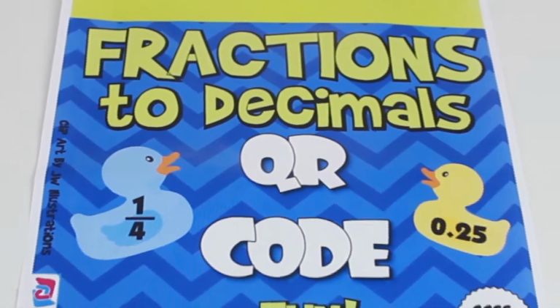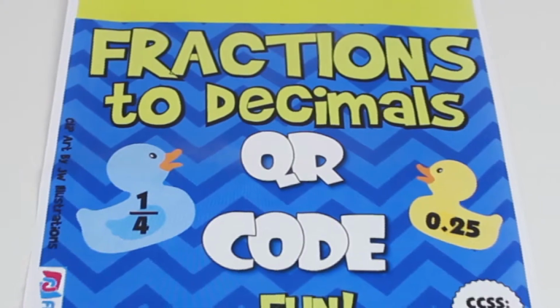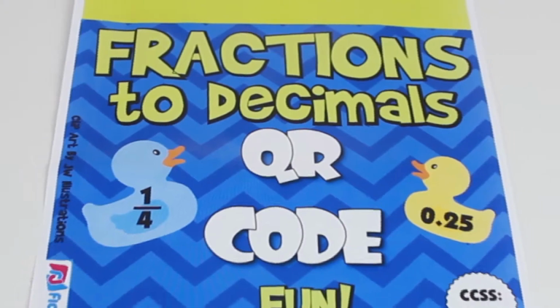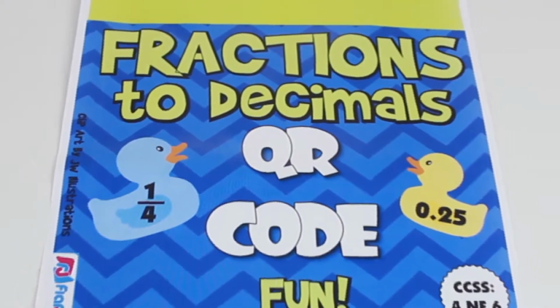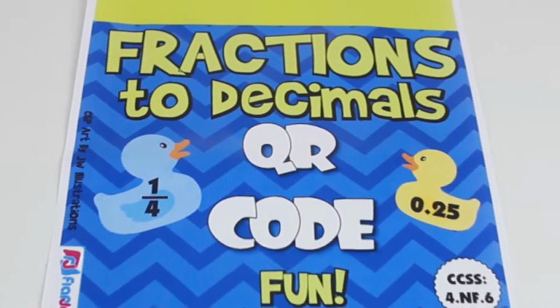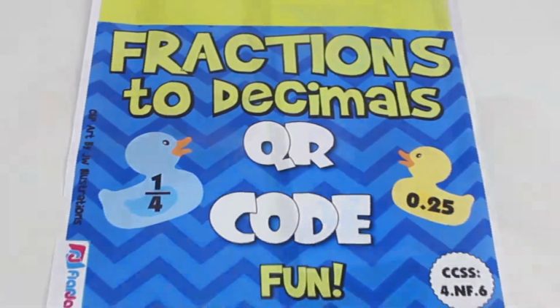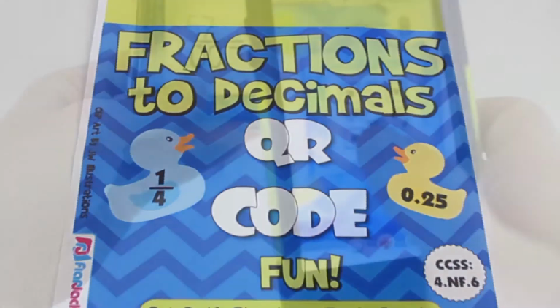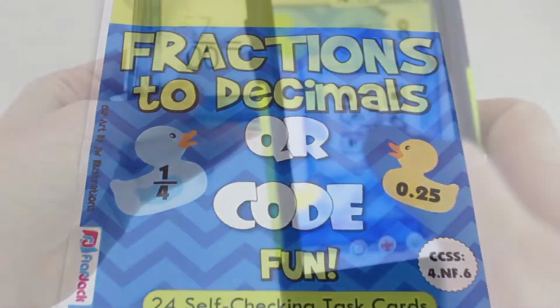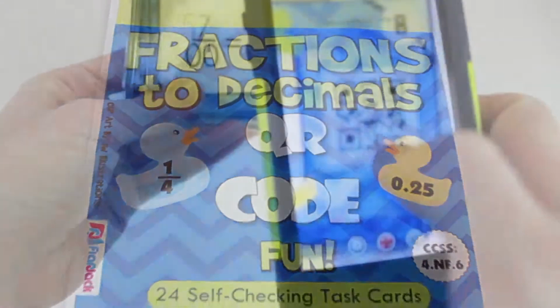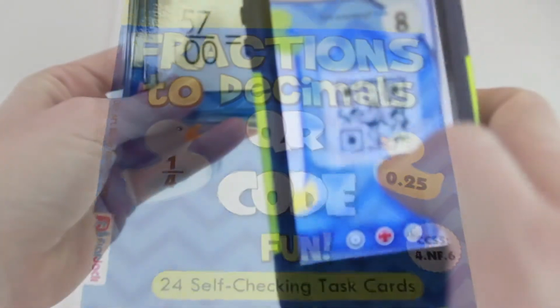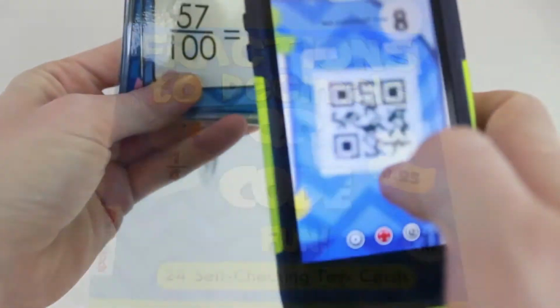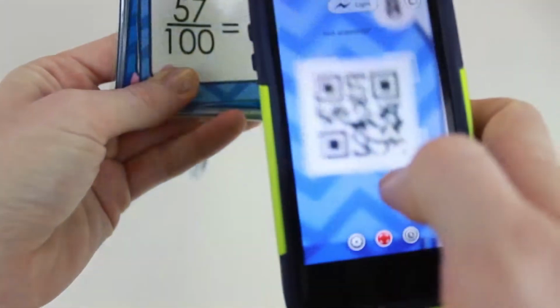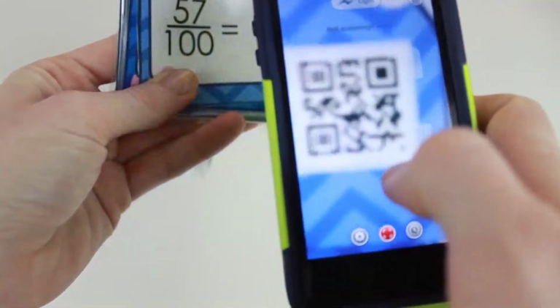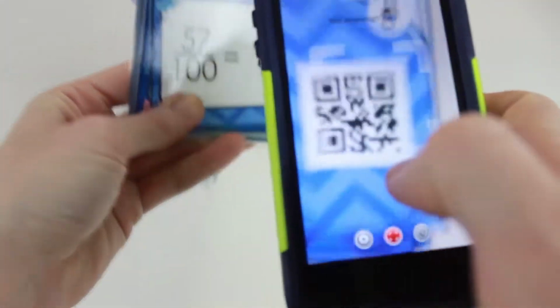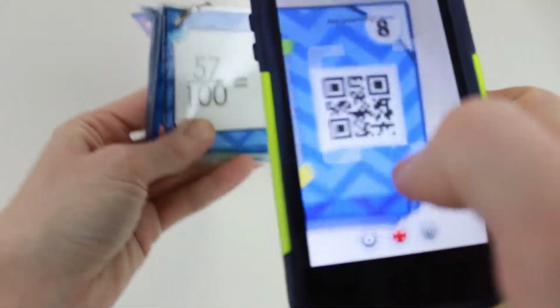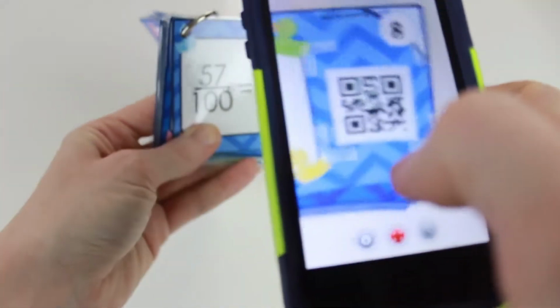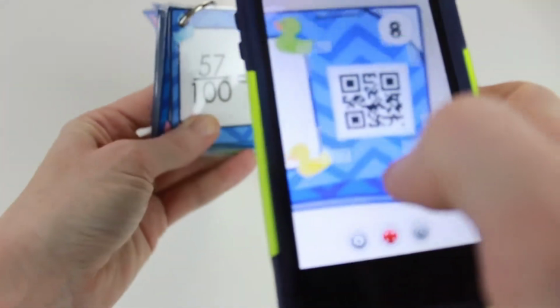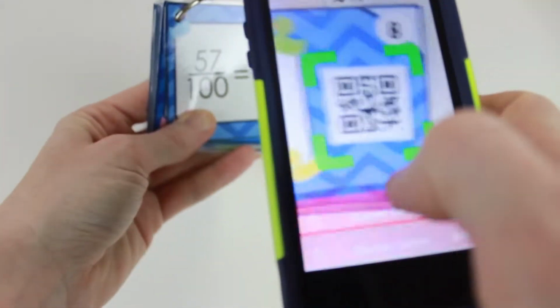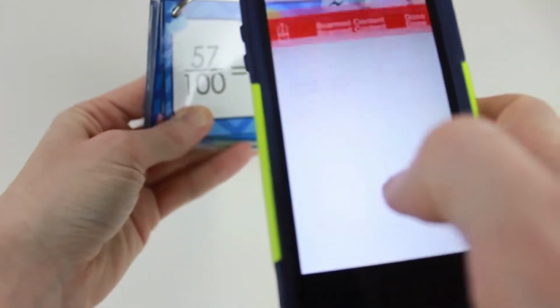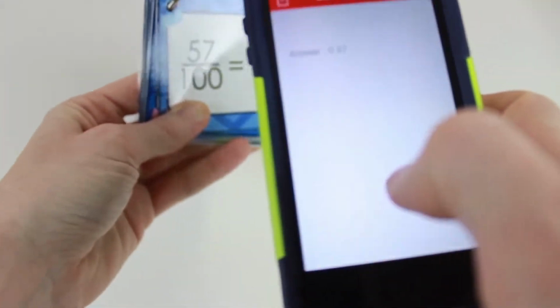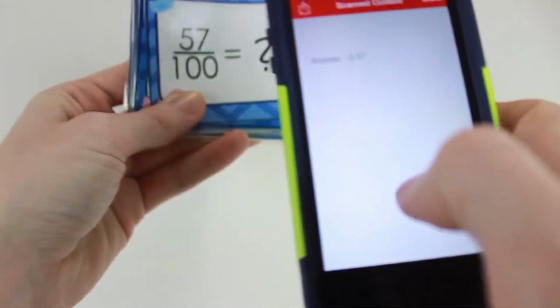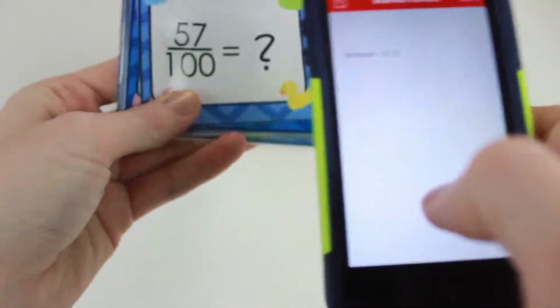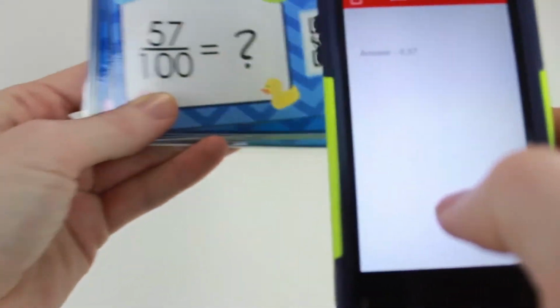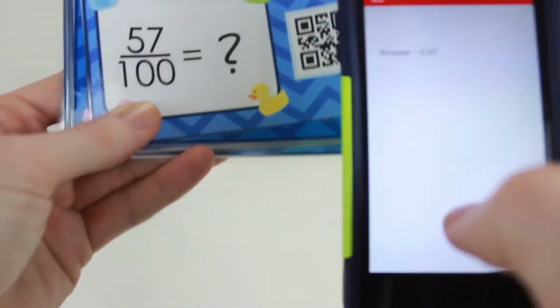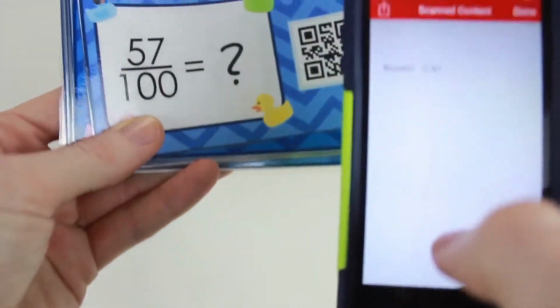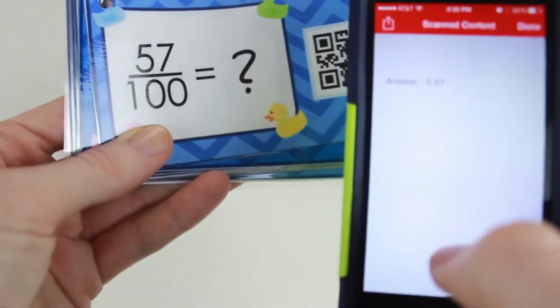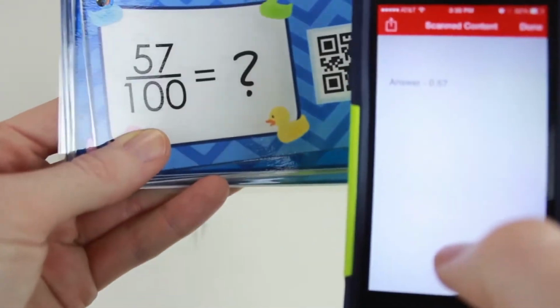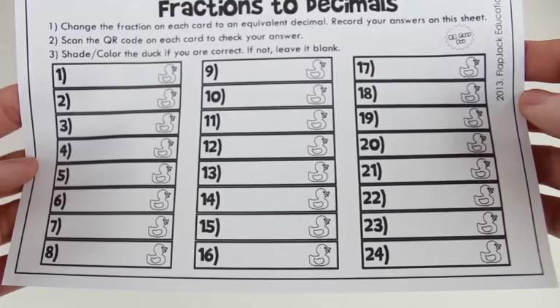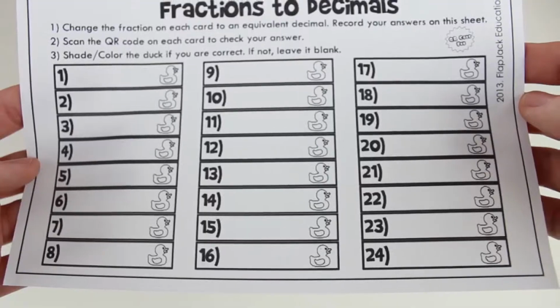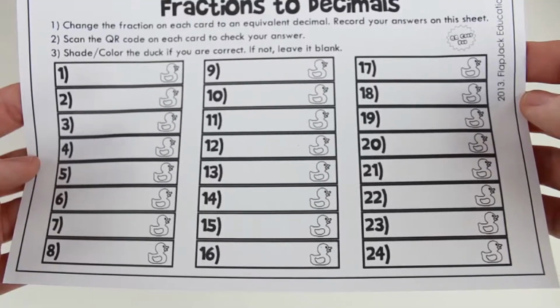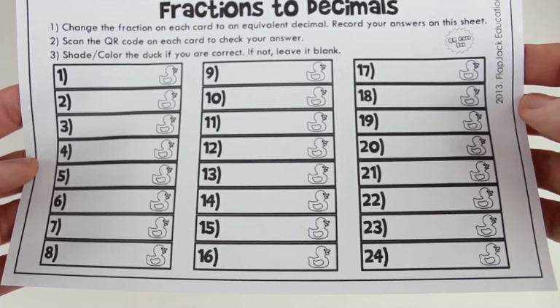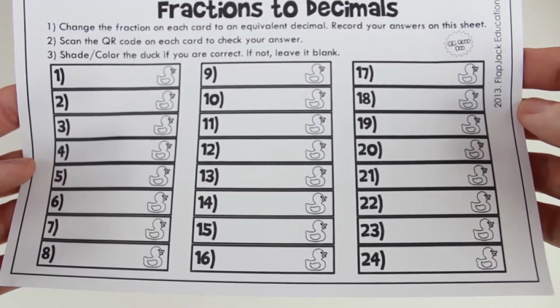Fractions to decimals. In this resource, students practice converting fractions to decimals.